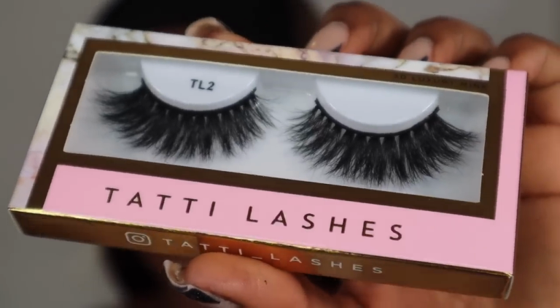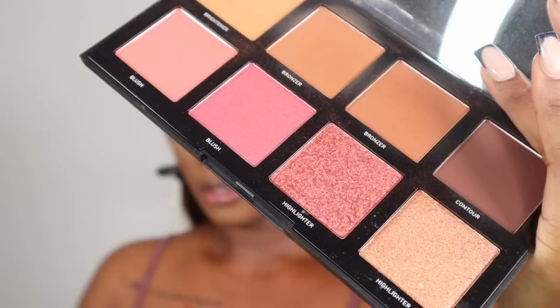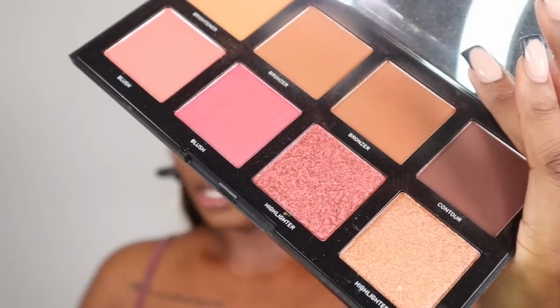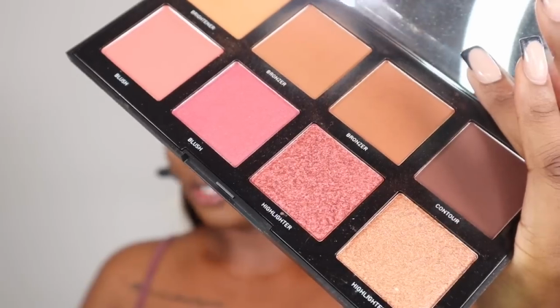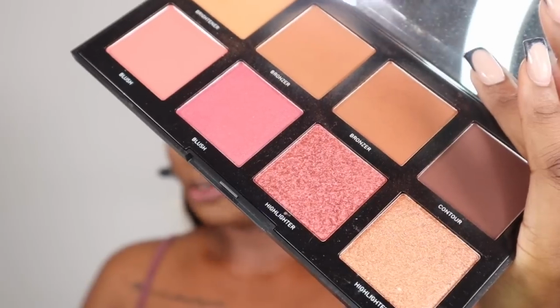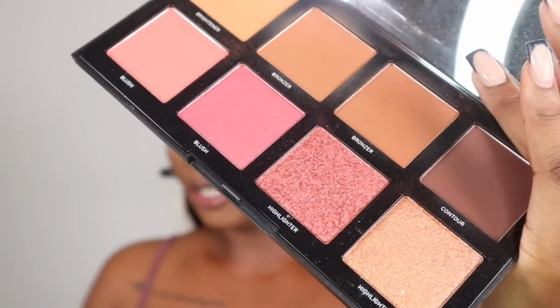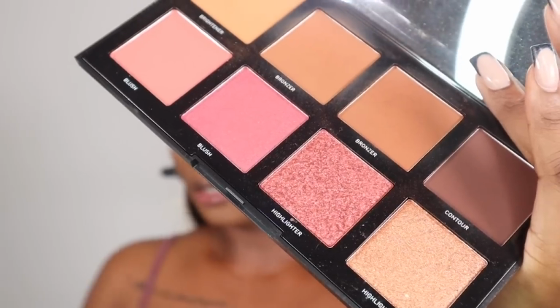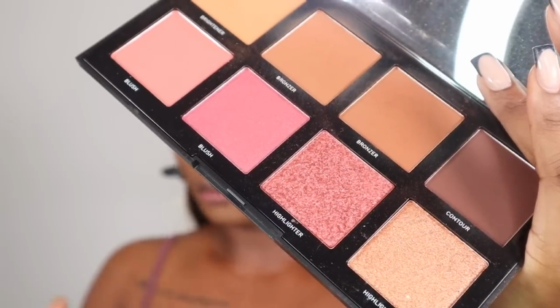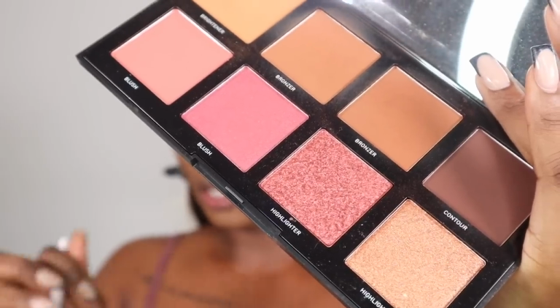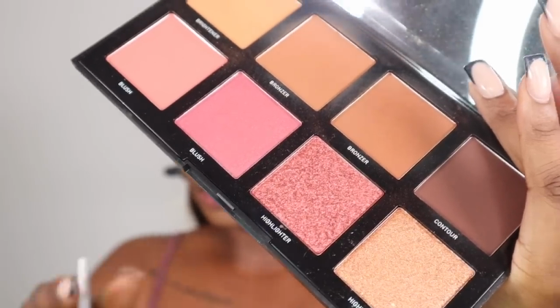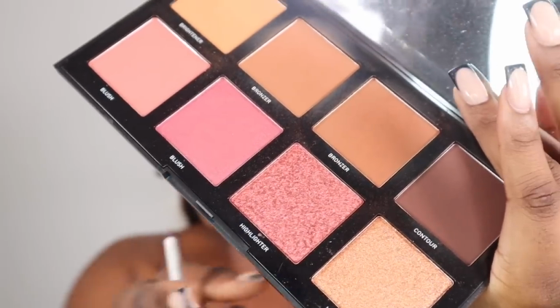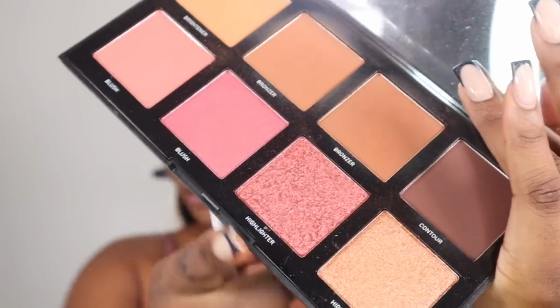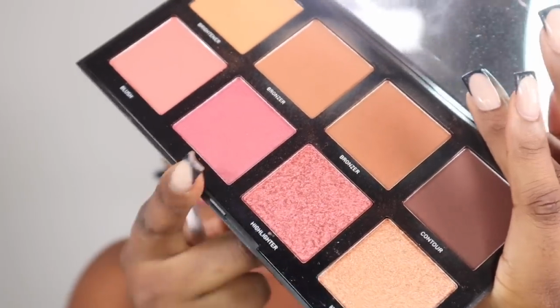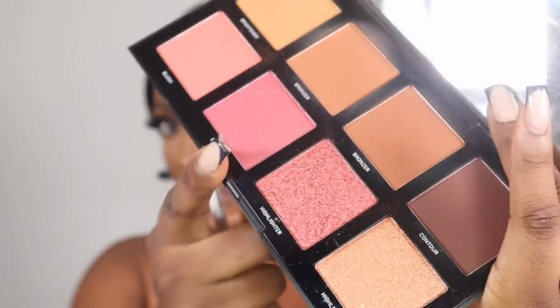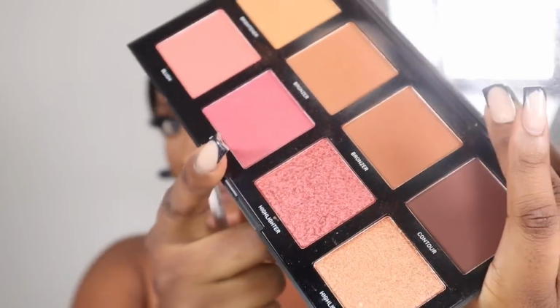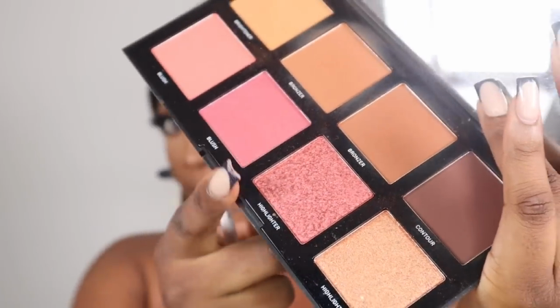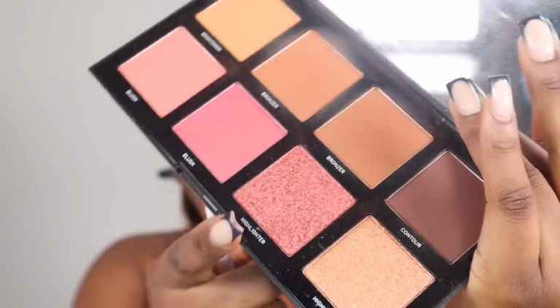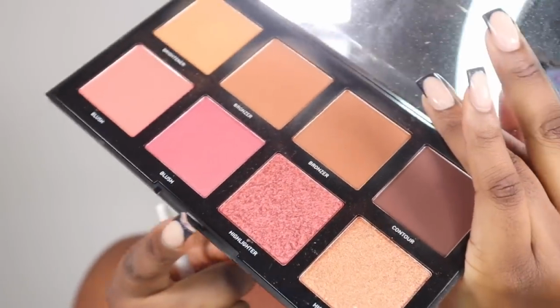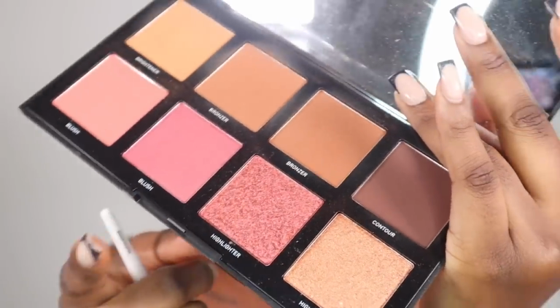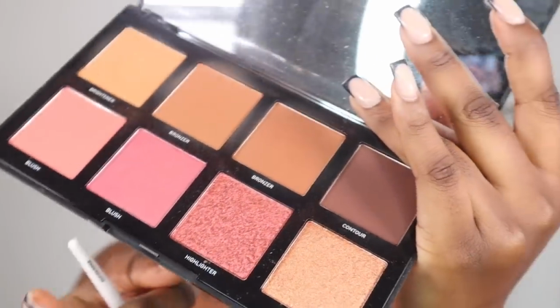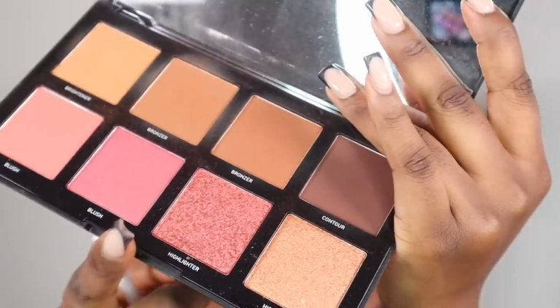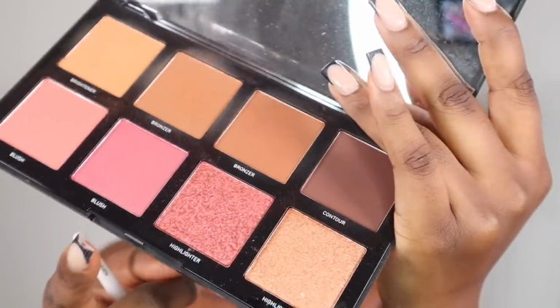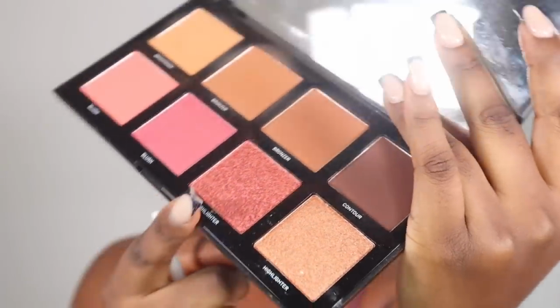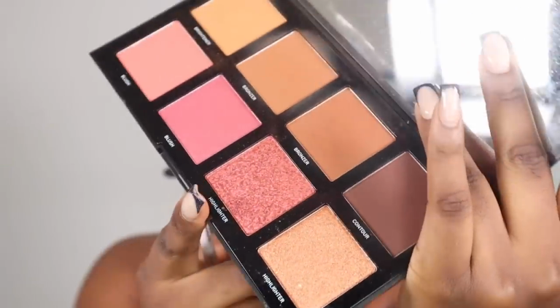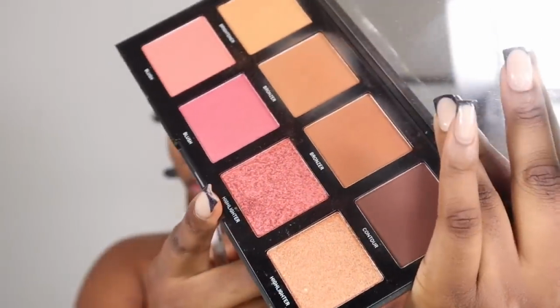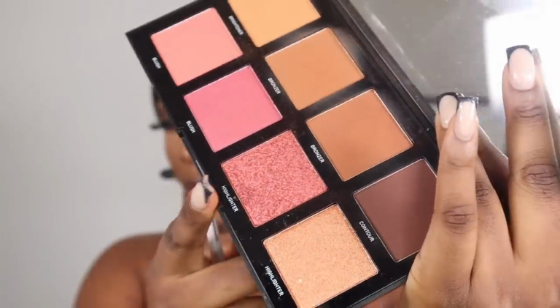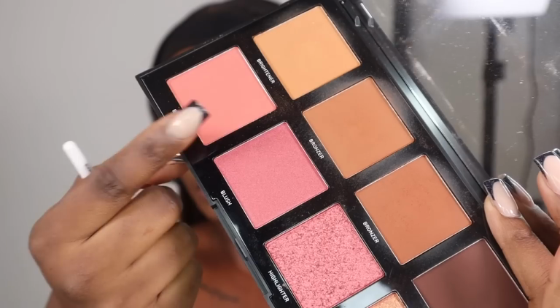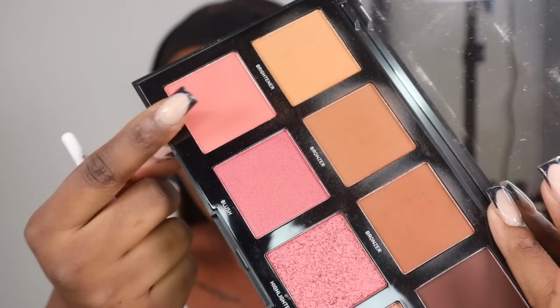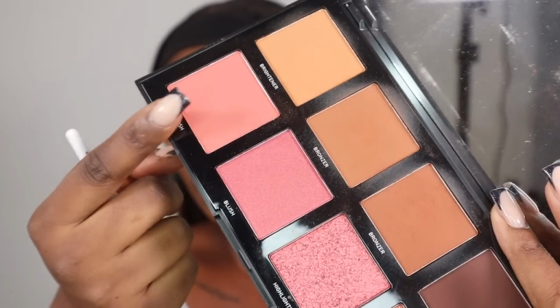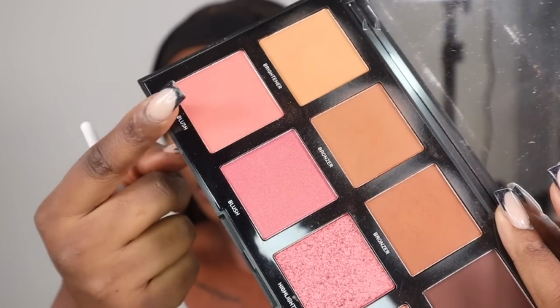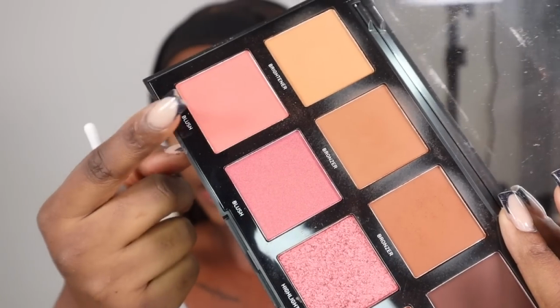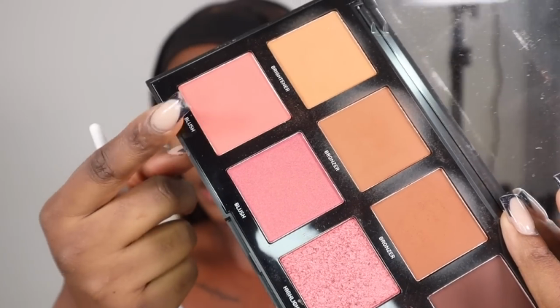I've never tried using the blush that comes in this palette. This is the palette from Morphe. I'm going to use this one right here.